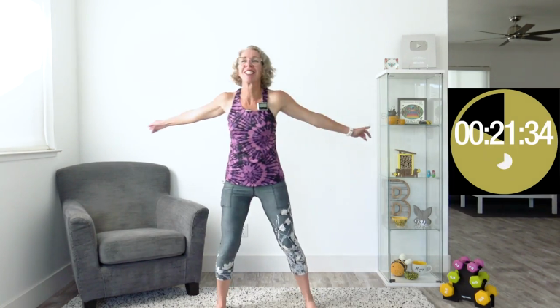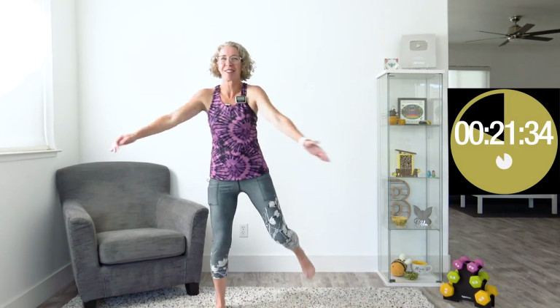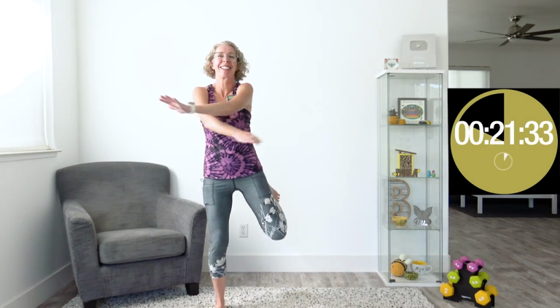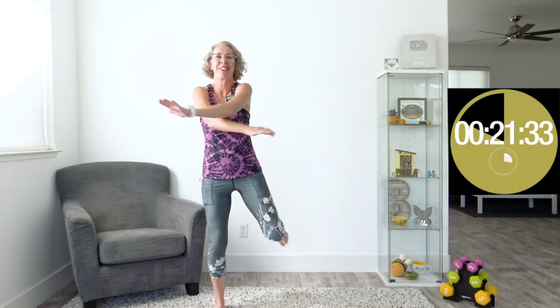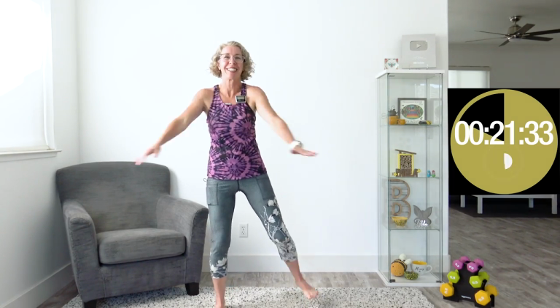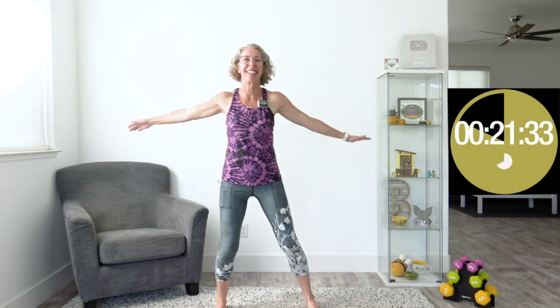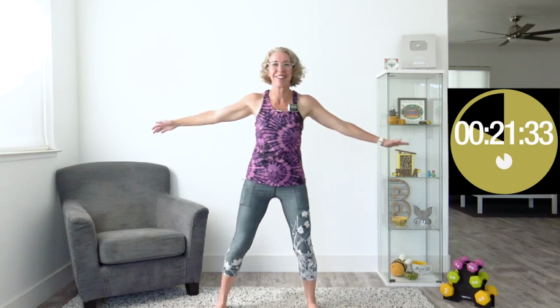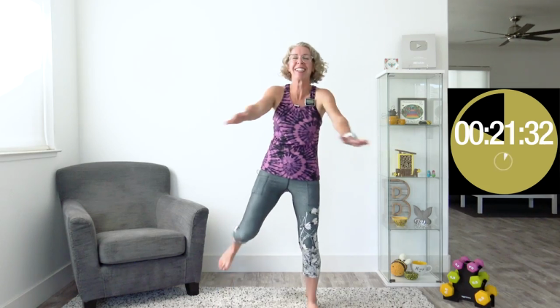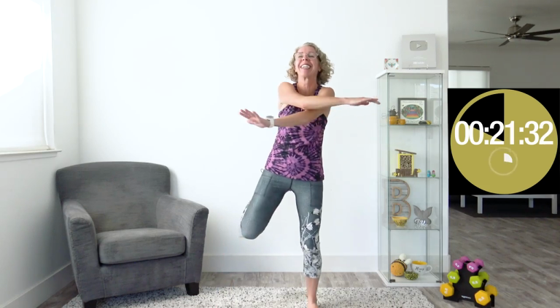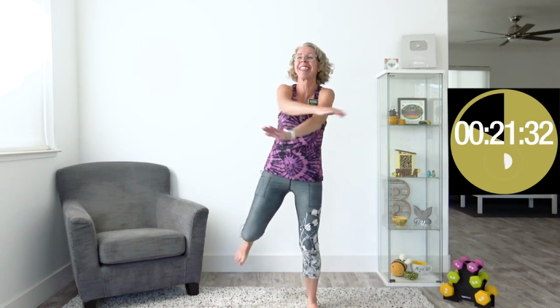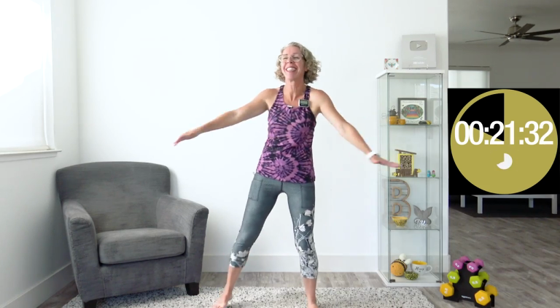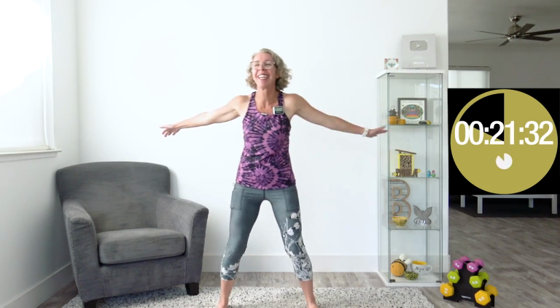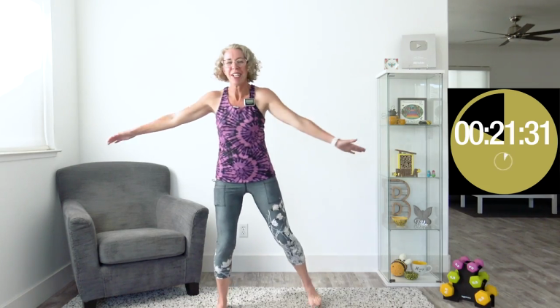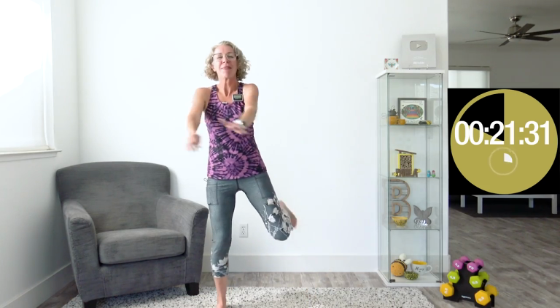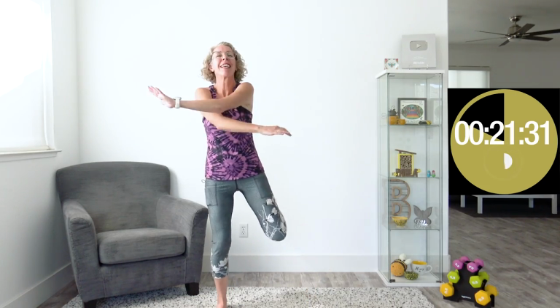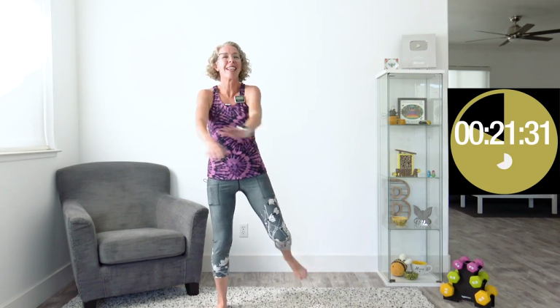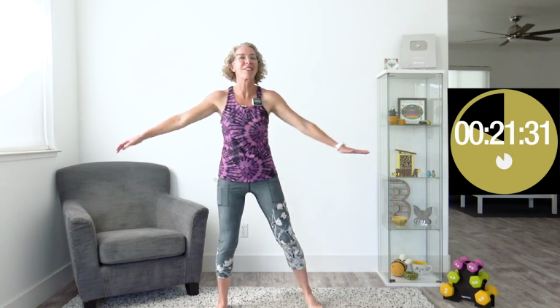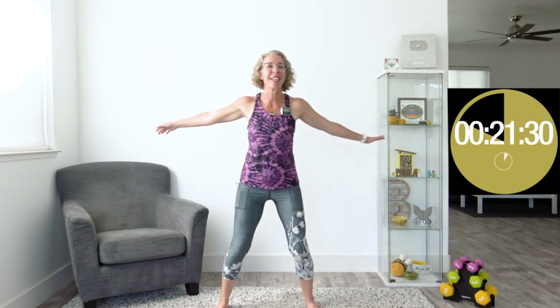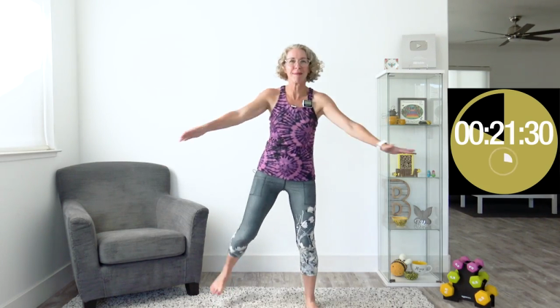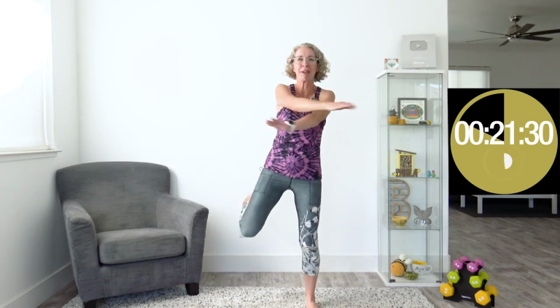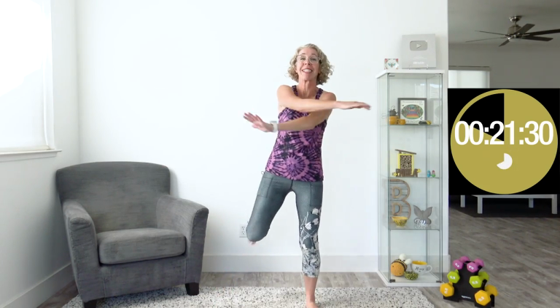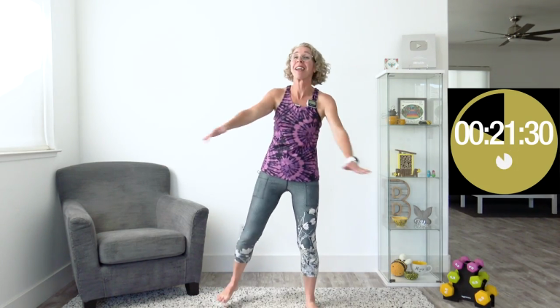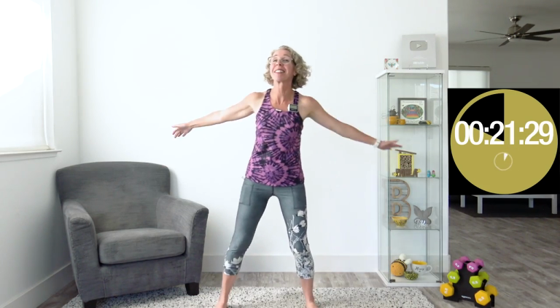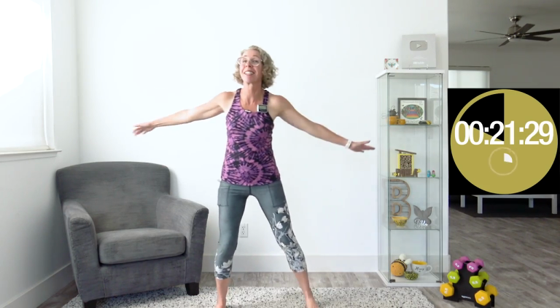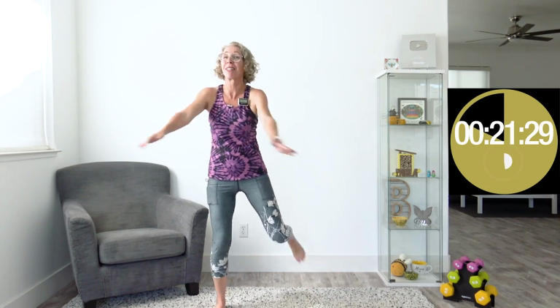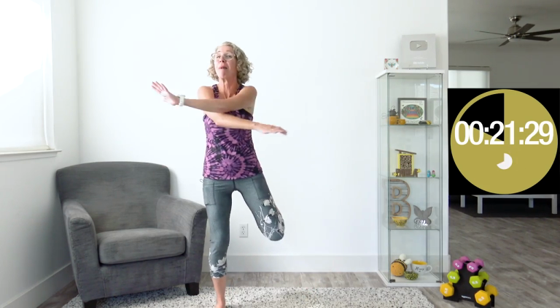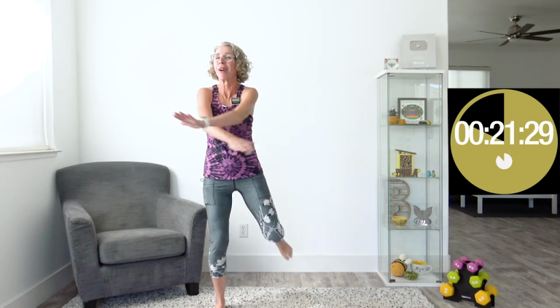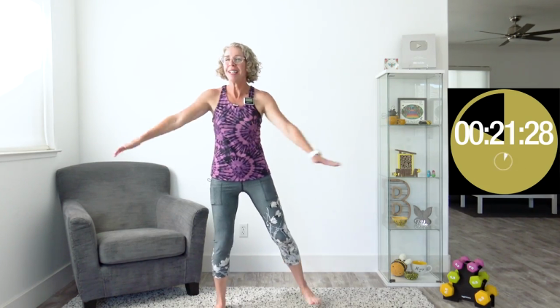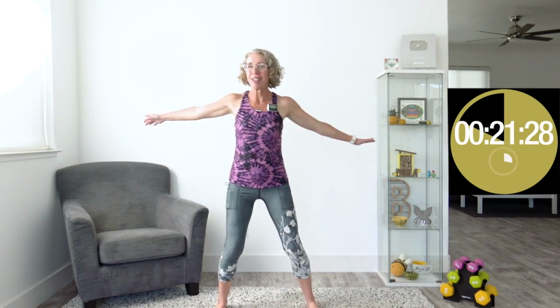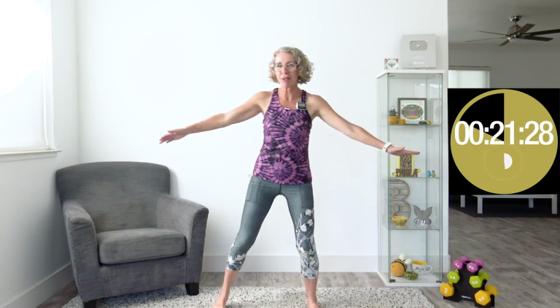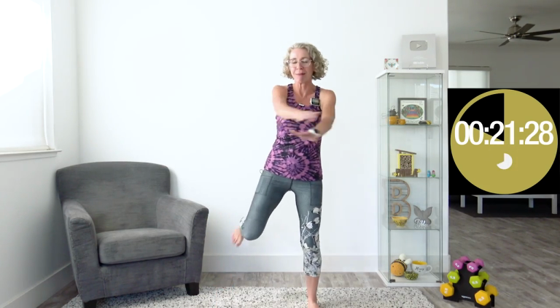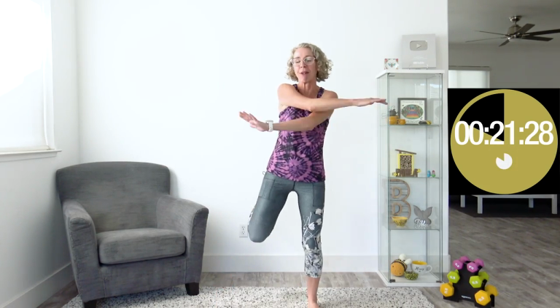I just realized I forgot to tell you — the exercising moderately is not necessarily more than you were doing before.